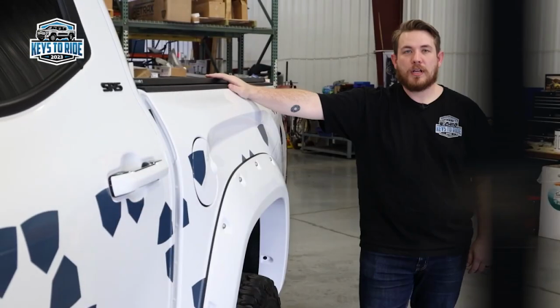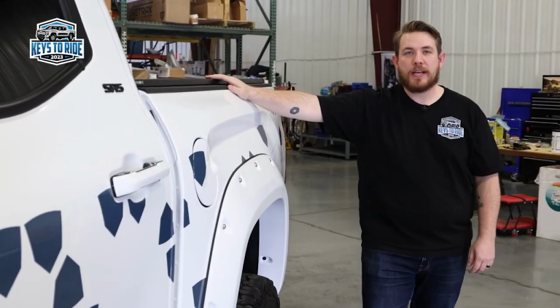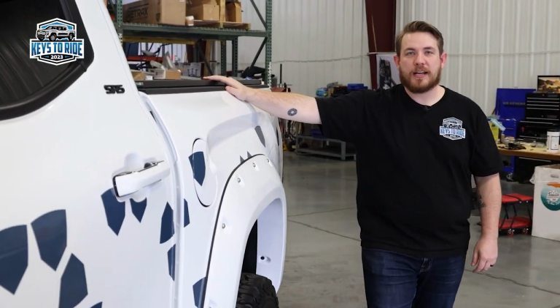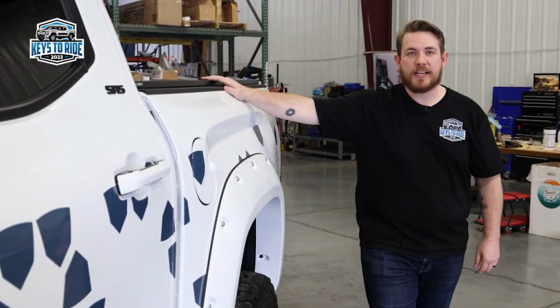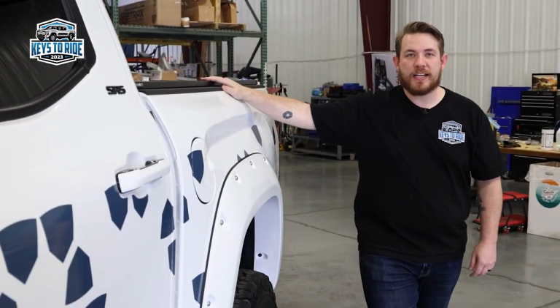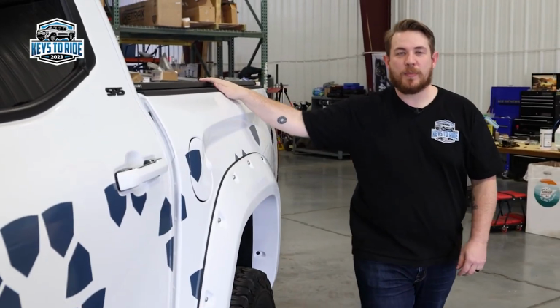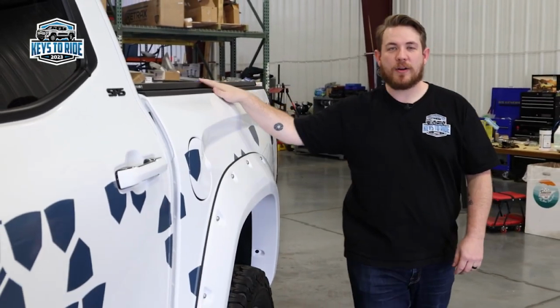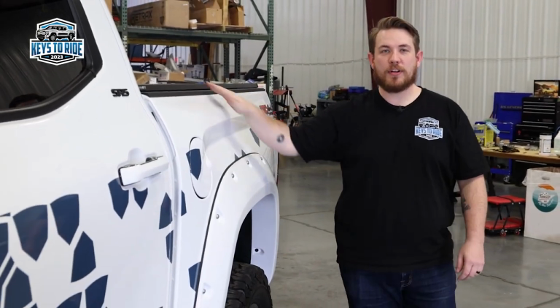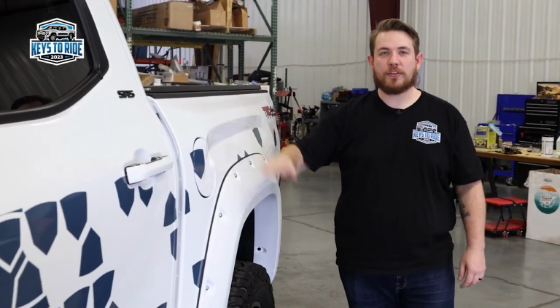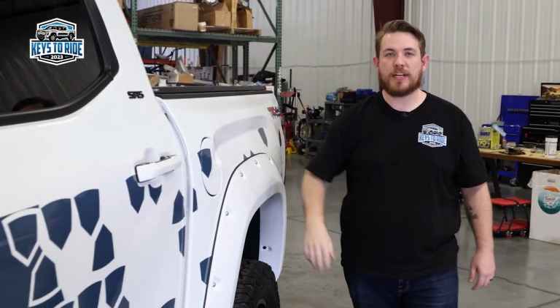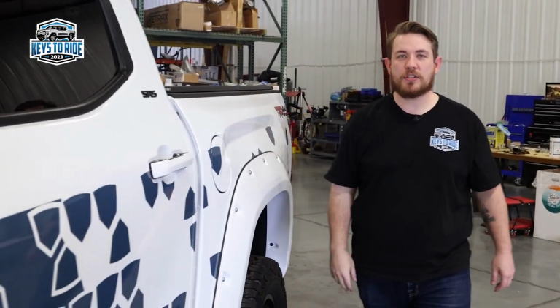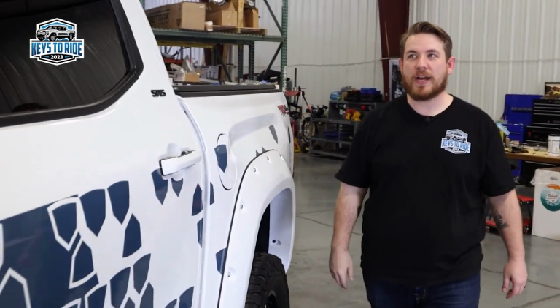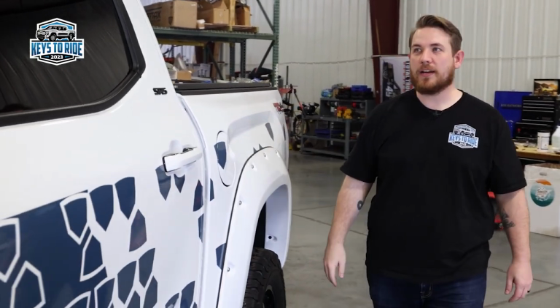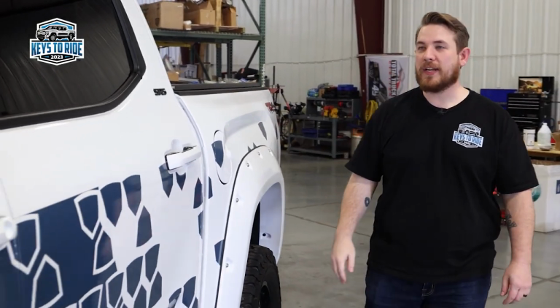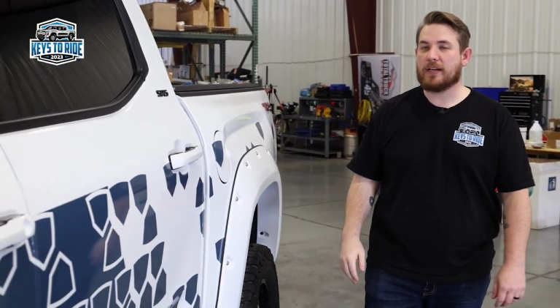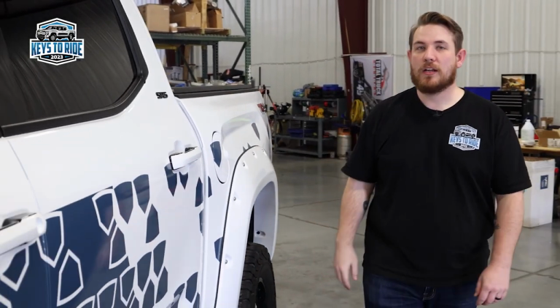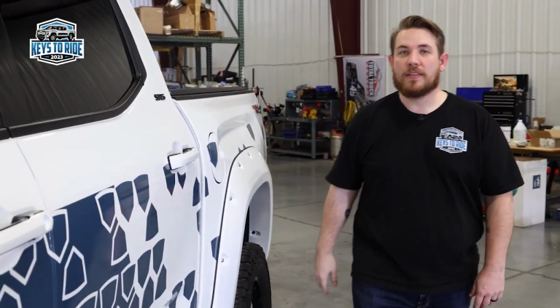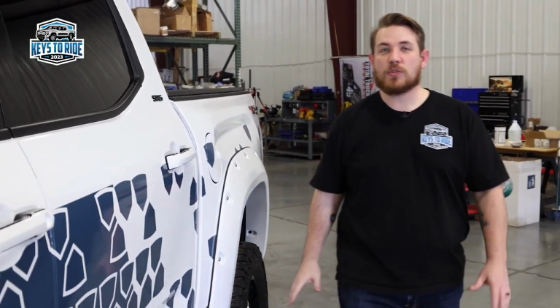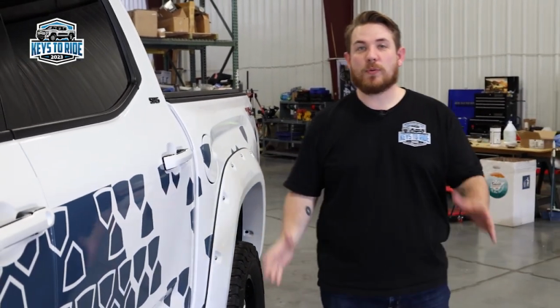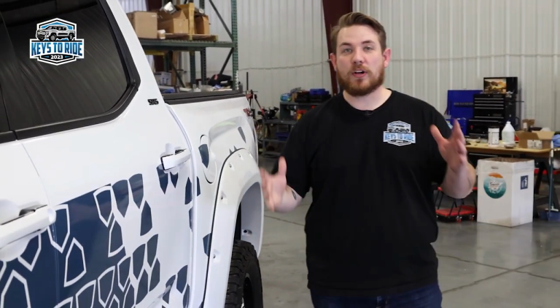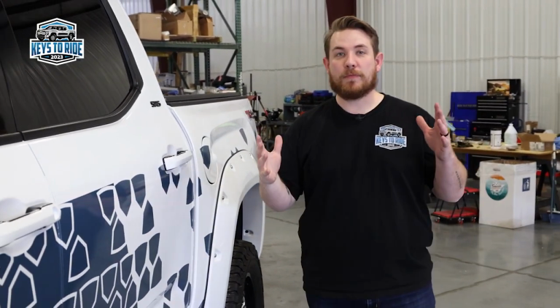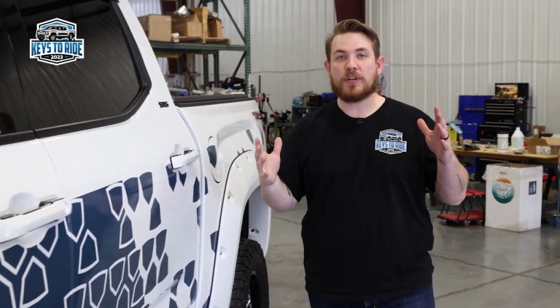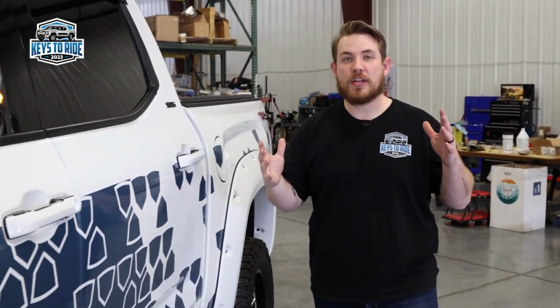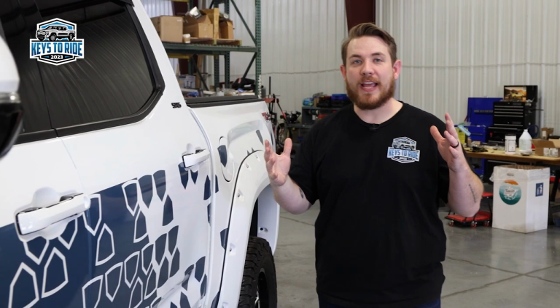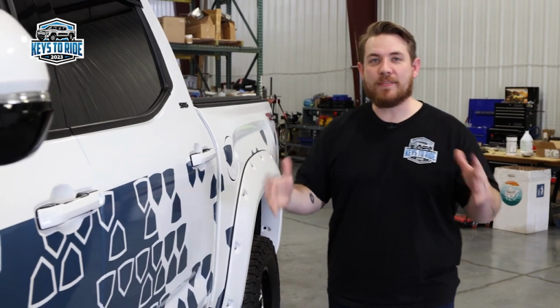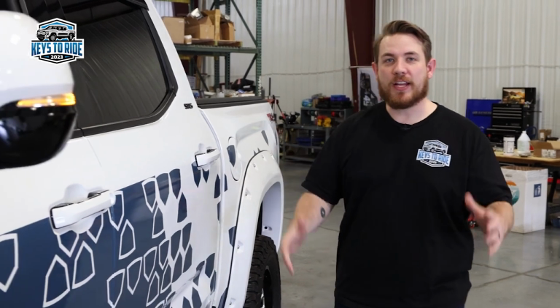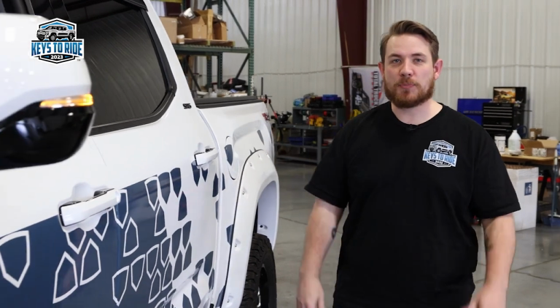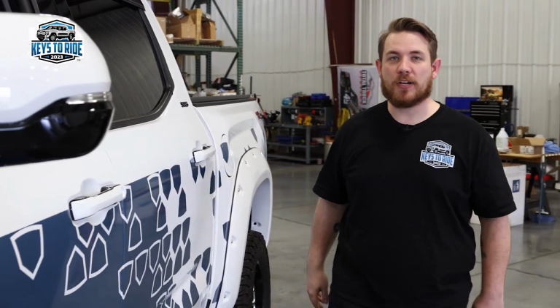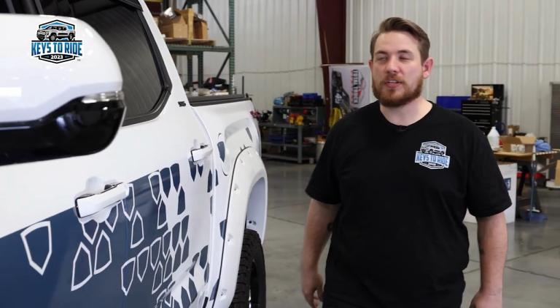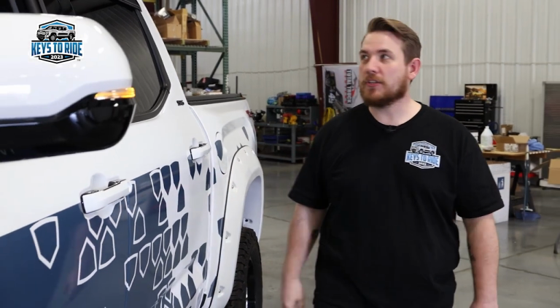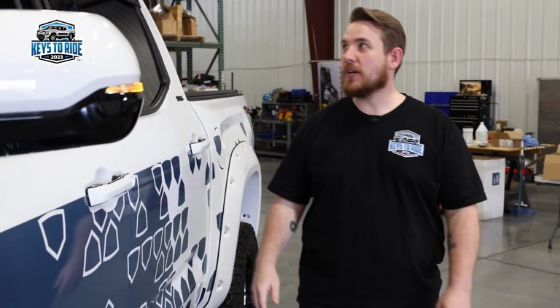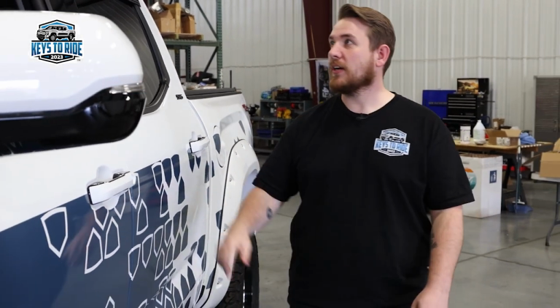Hey guys, Andy here back with another Keys to Ride update. This week we're going to focus on the AVS products on the truck.